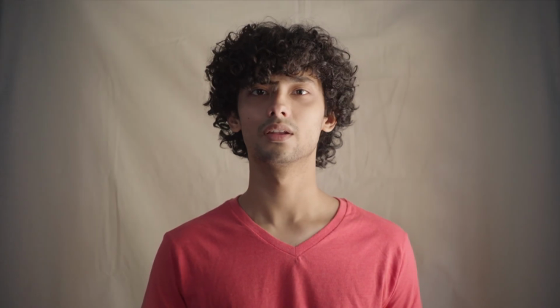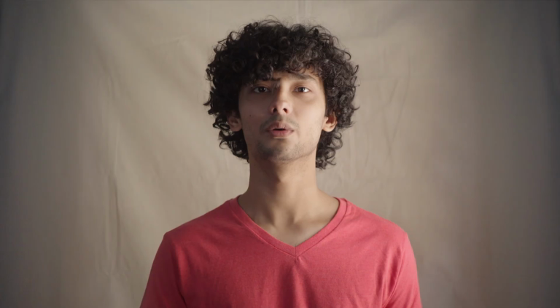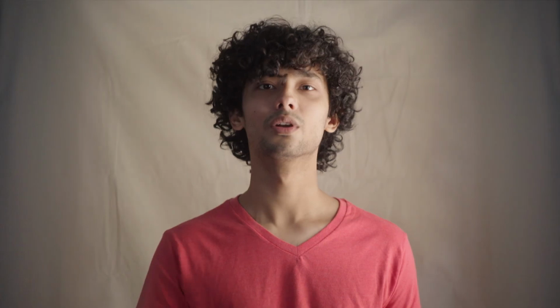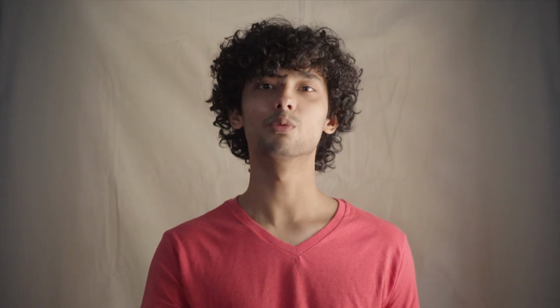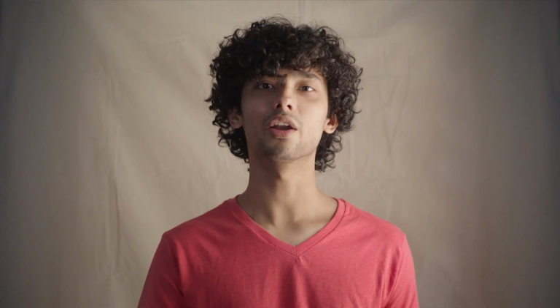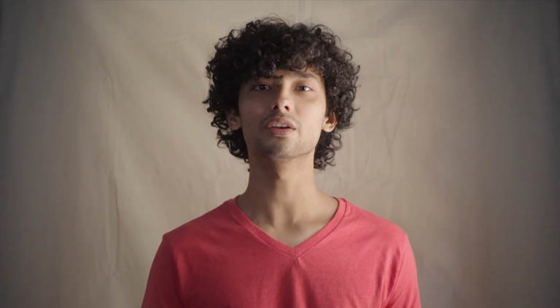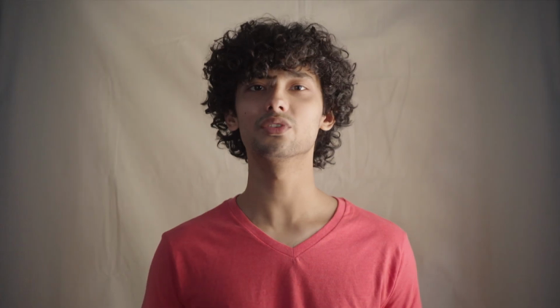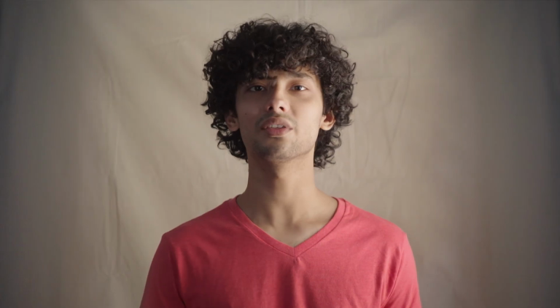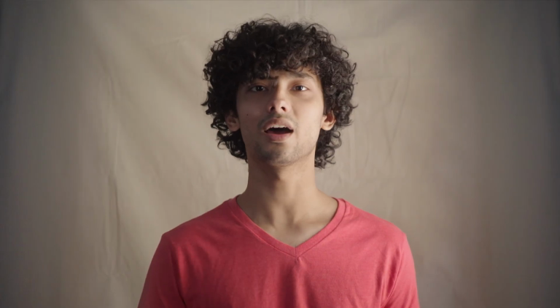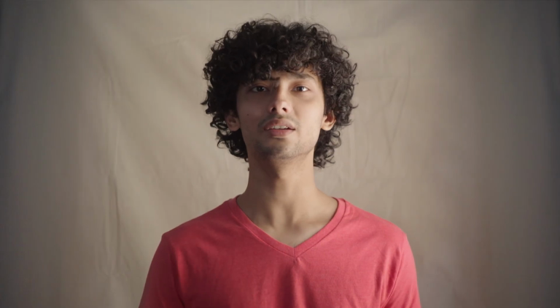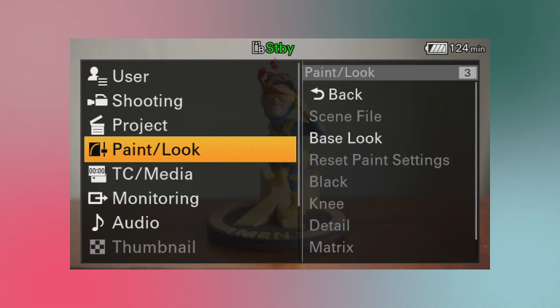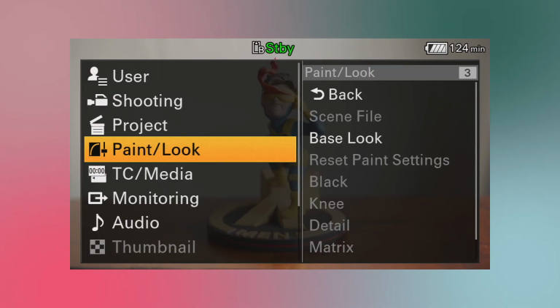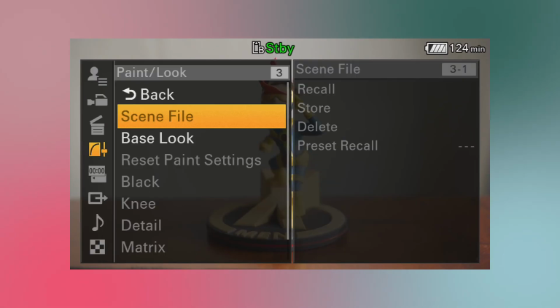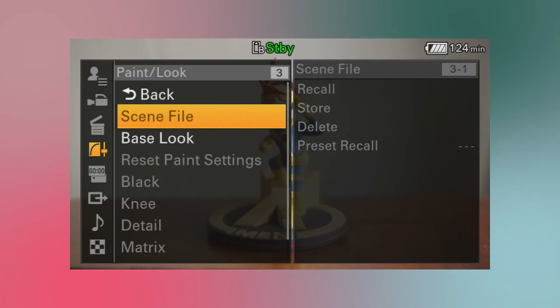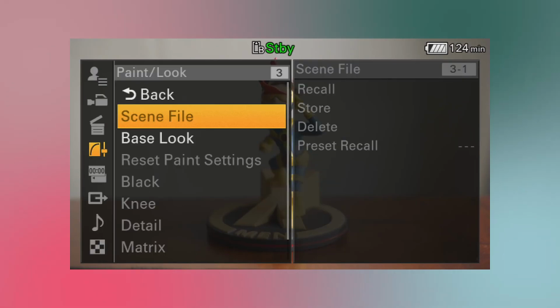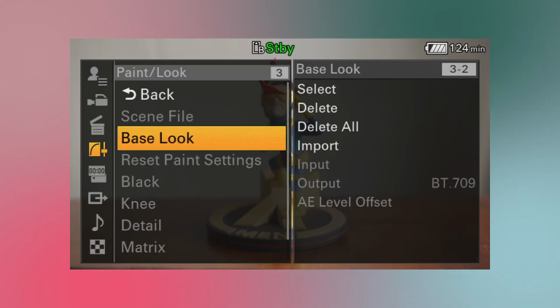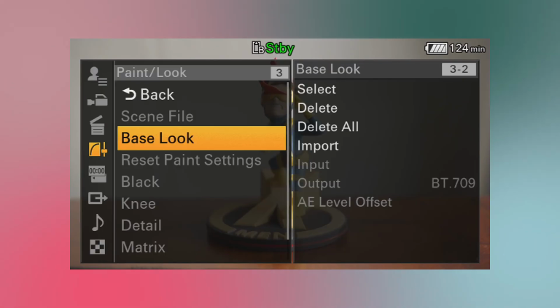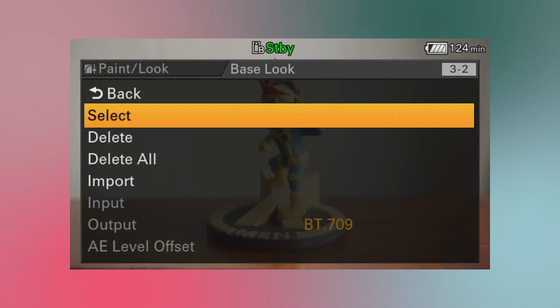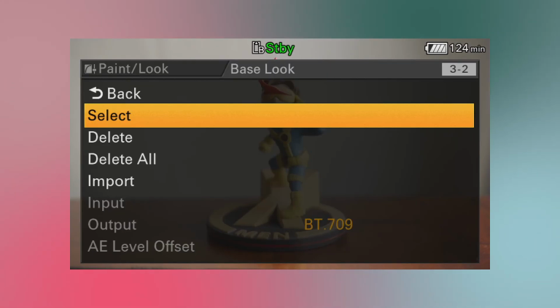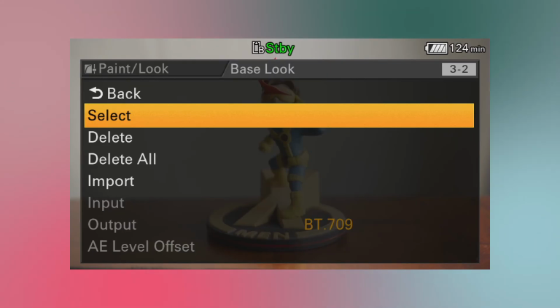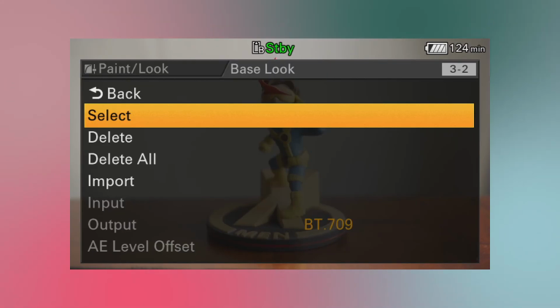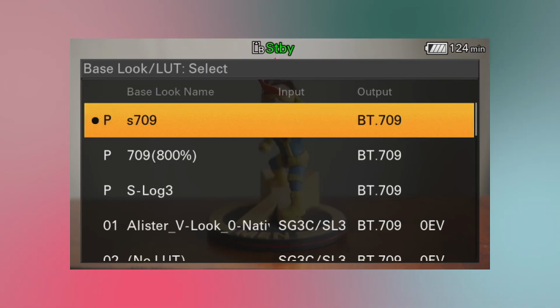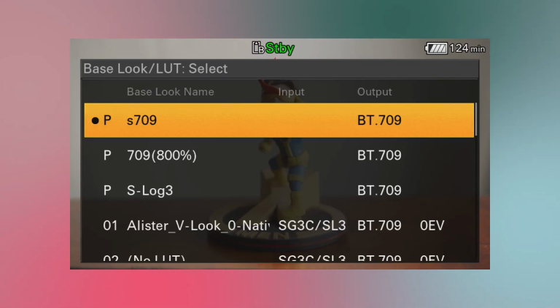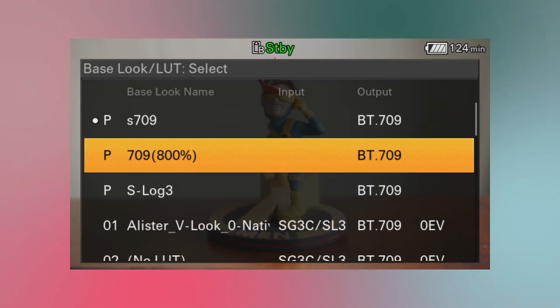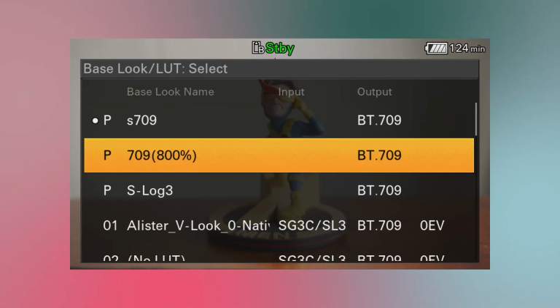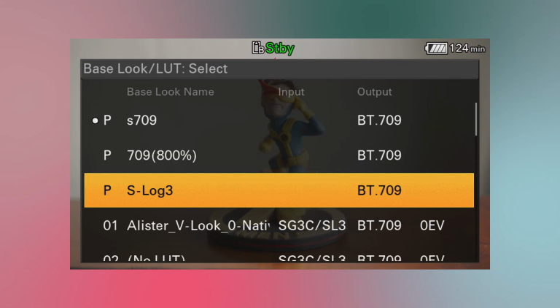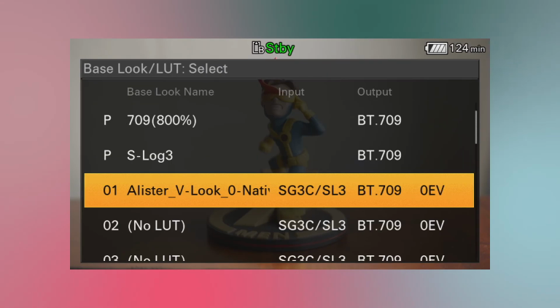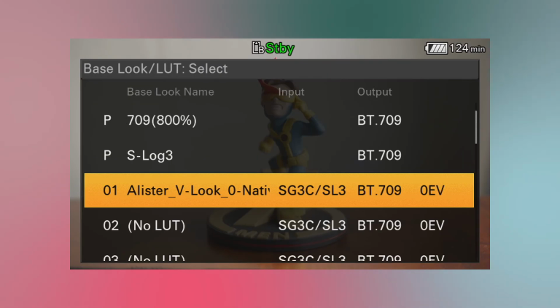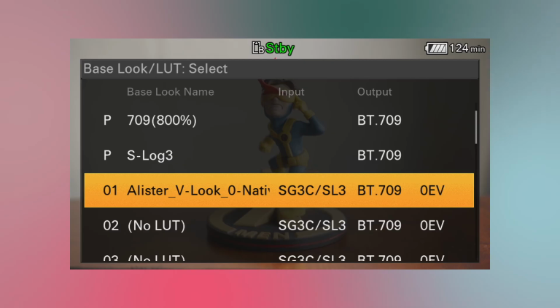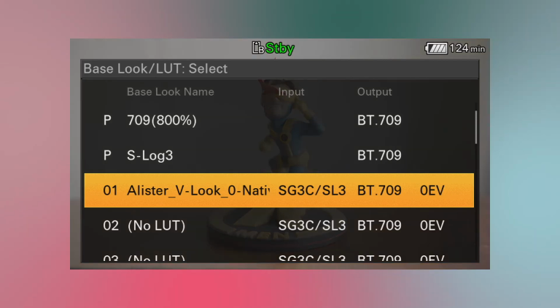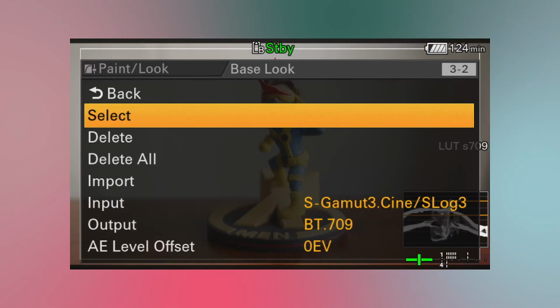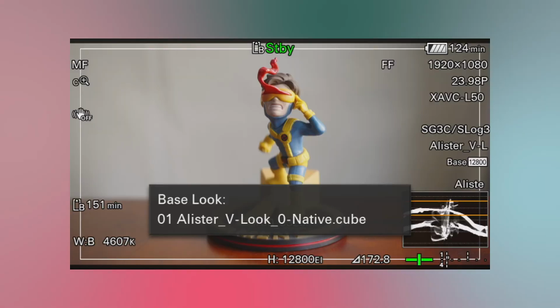Now to monitor using the LUT, go to Select in Base Look and change from the current one to your imported LUT.